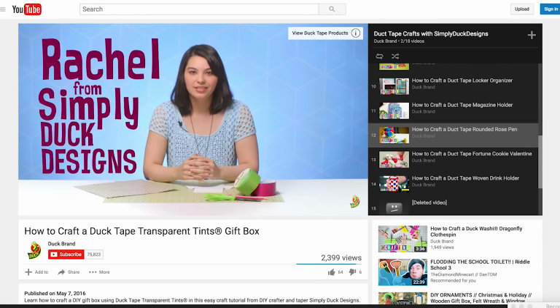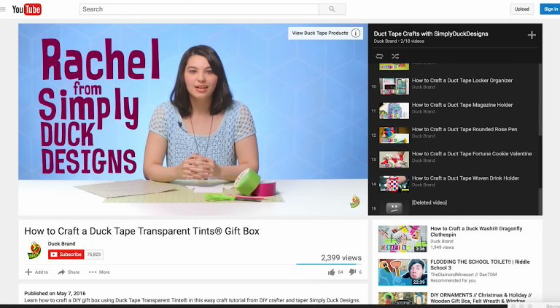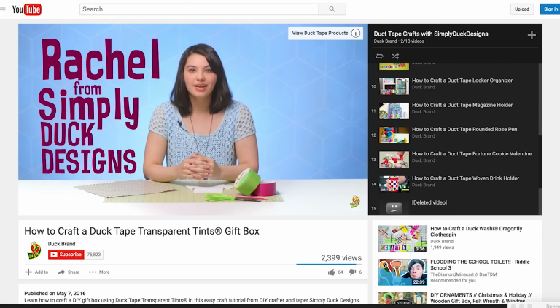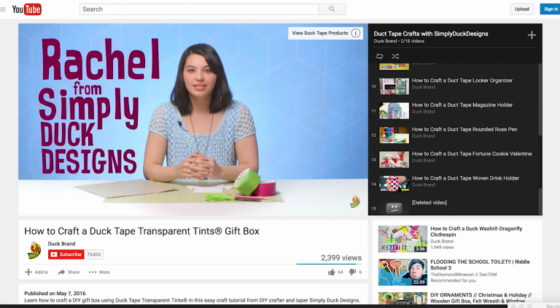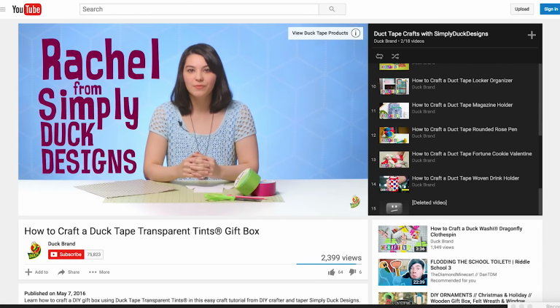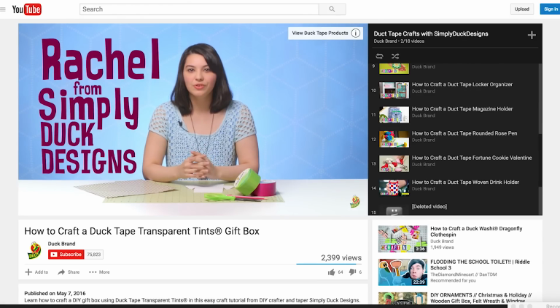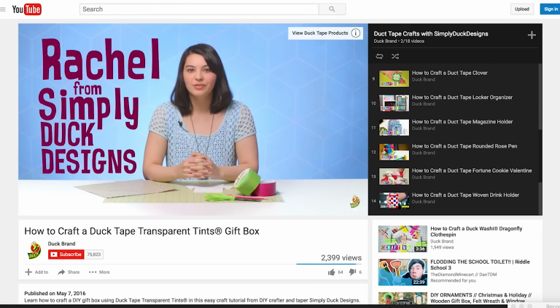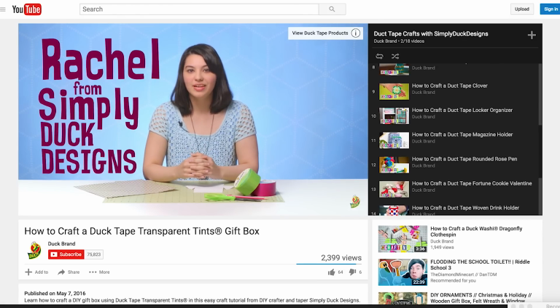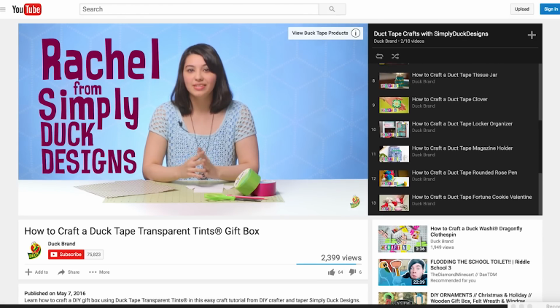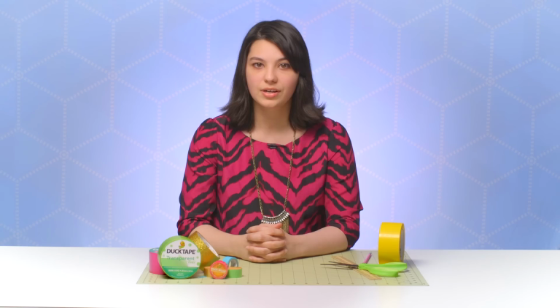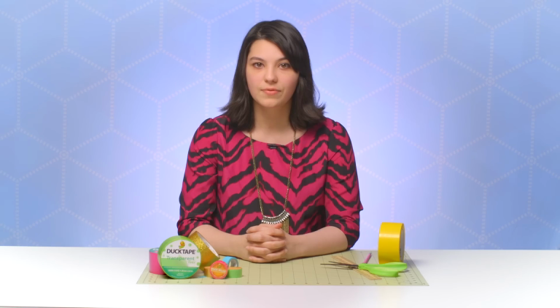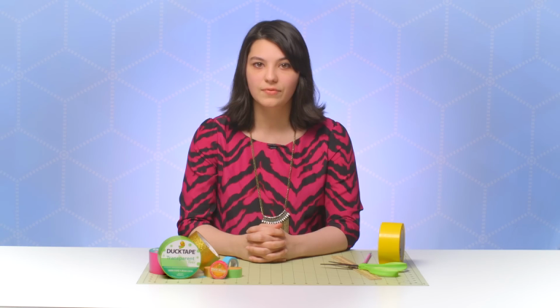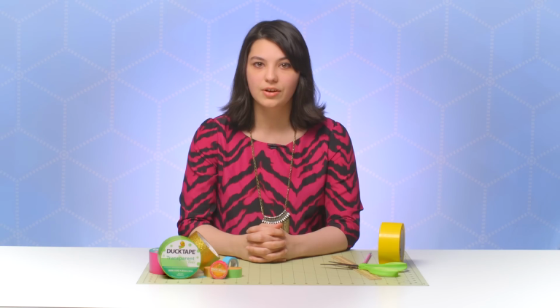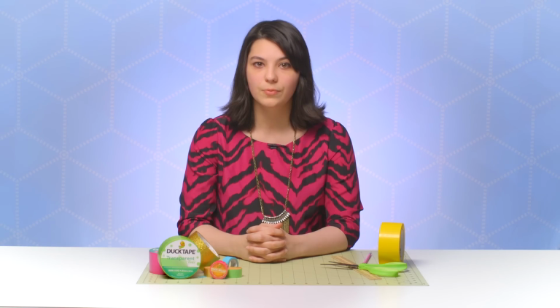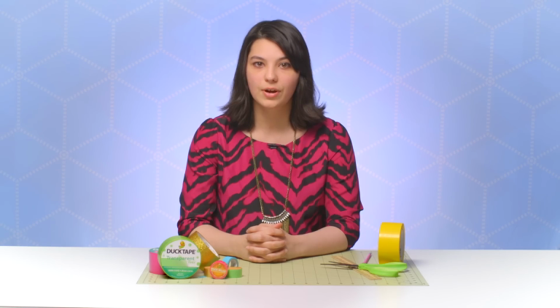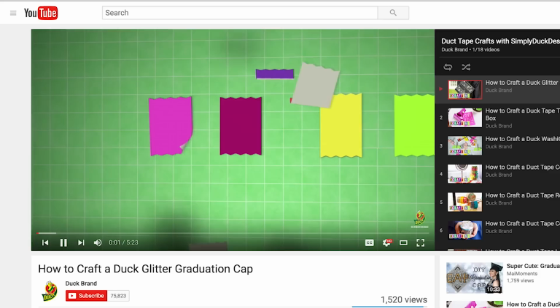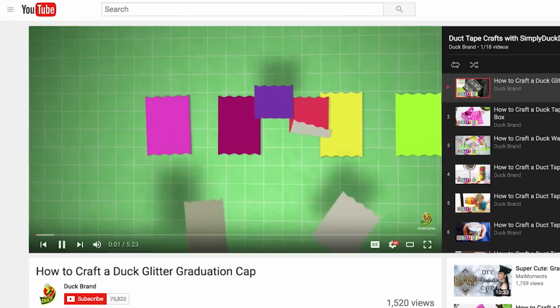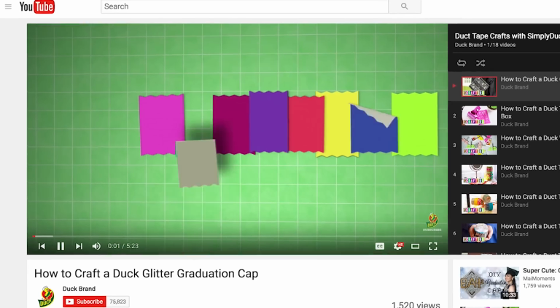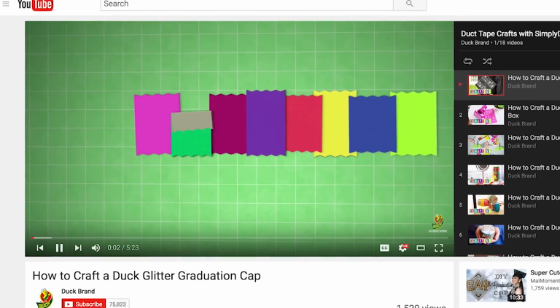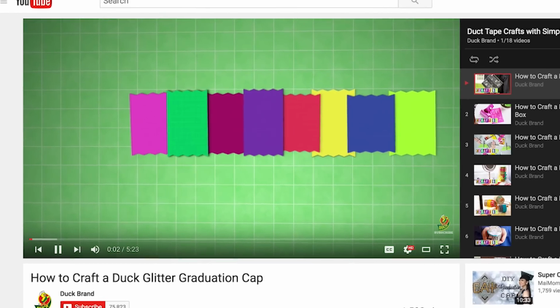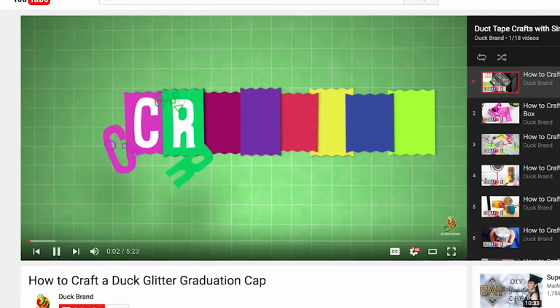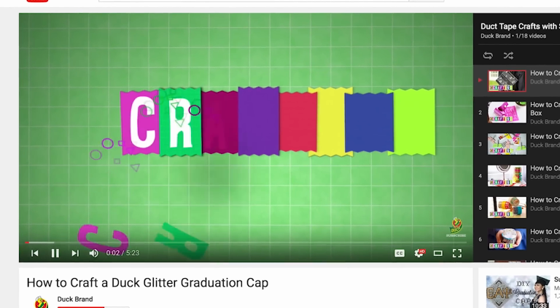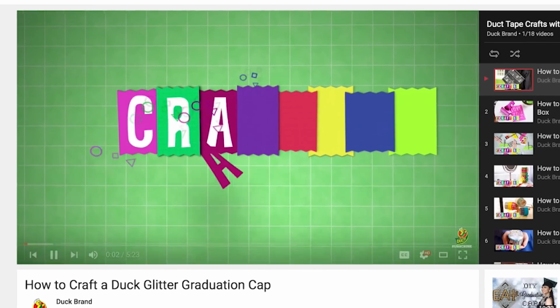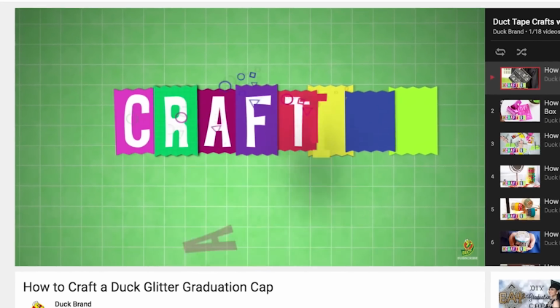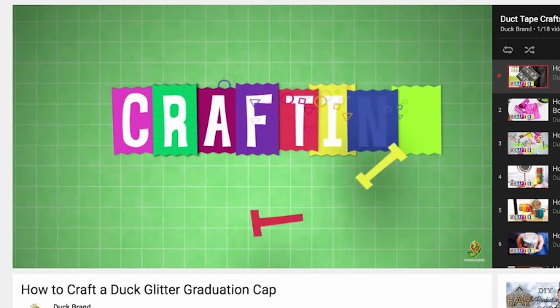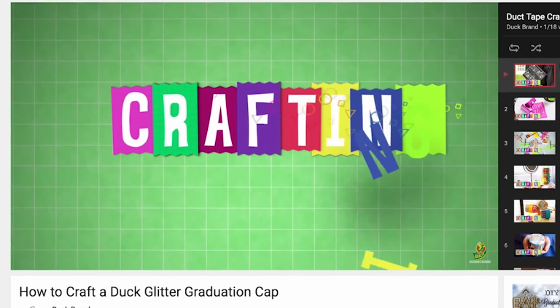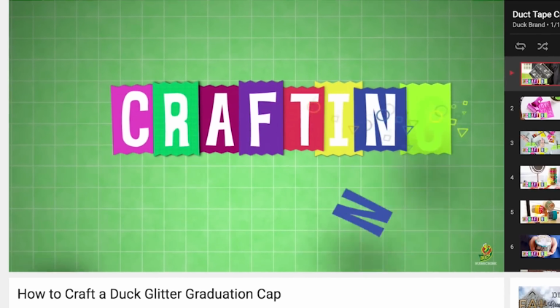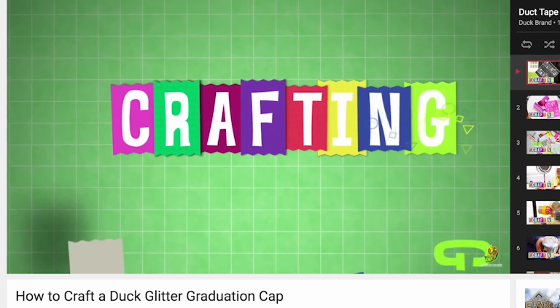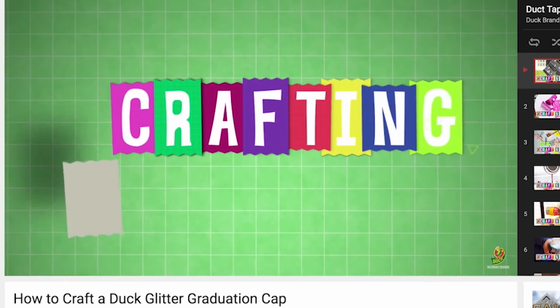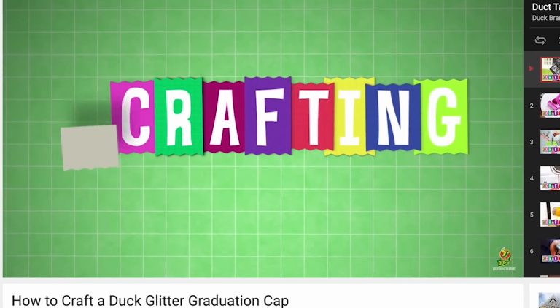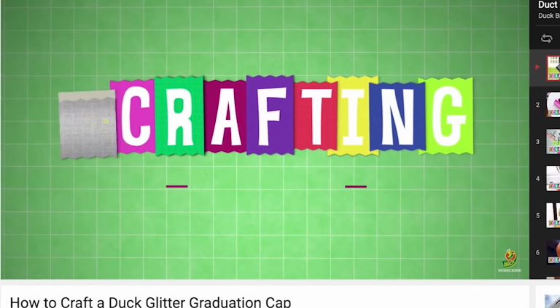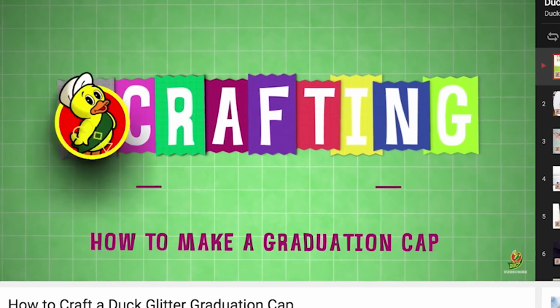If you haven't noticed already, Duck Brand gave their videos a brand new makeover with a new background and Duck Tape crafting logo.